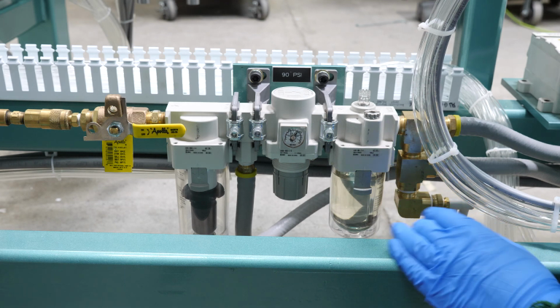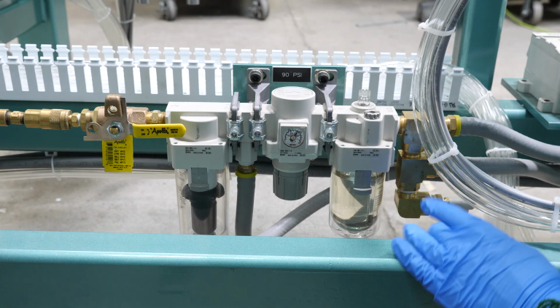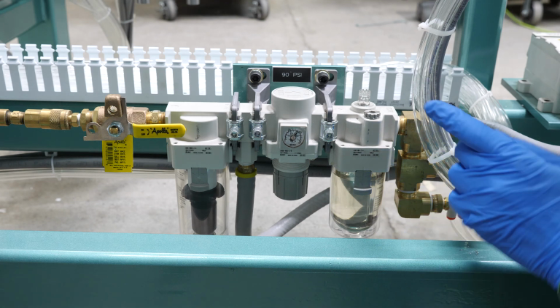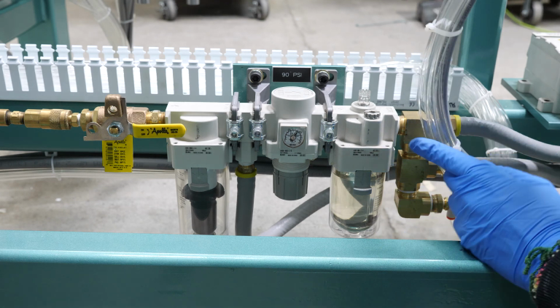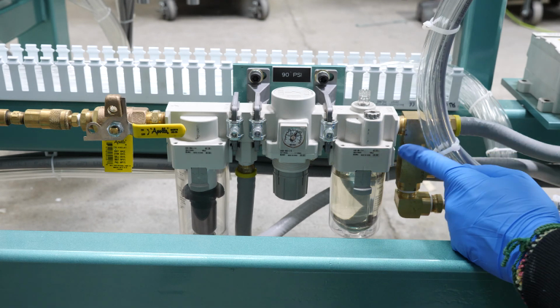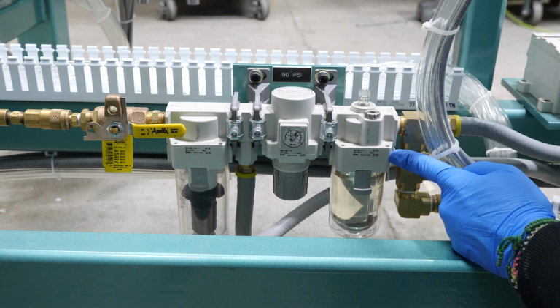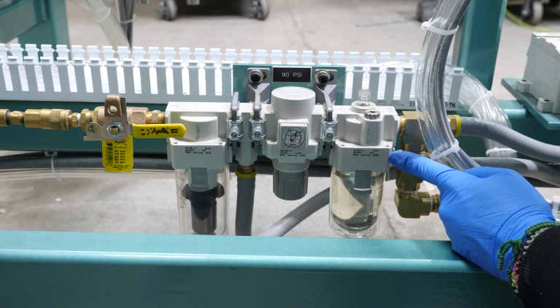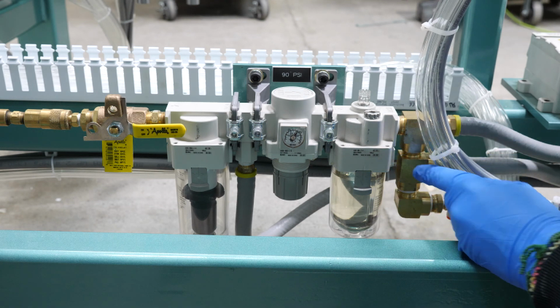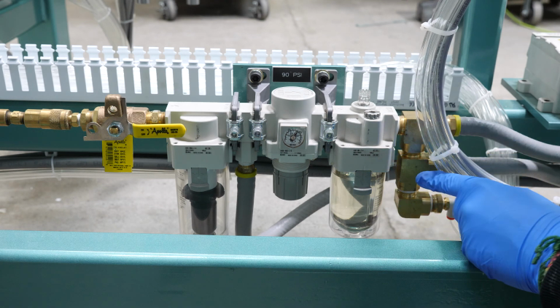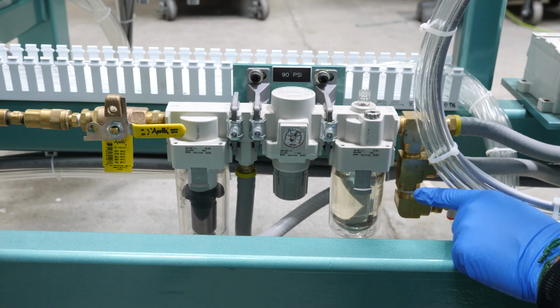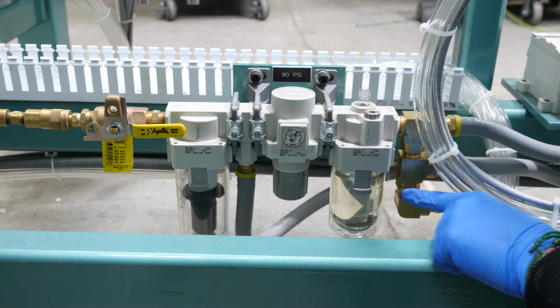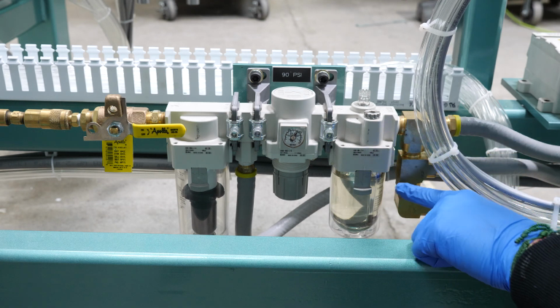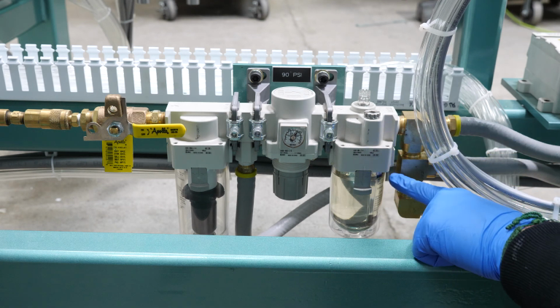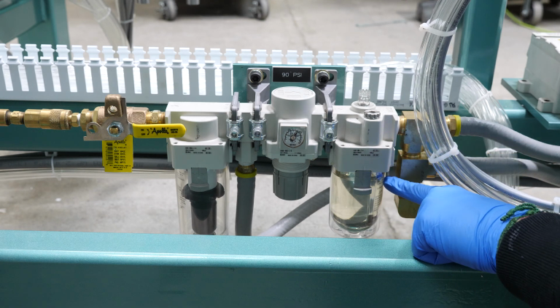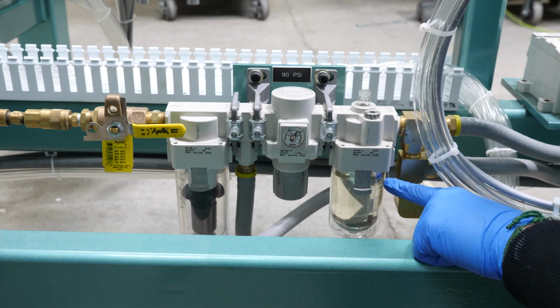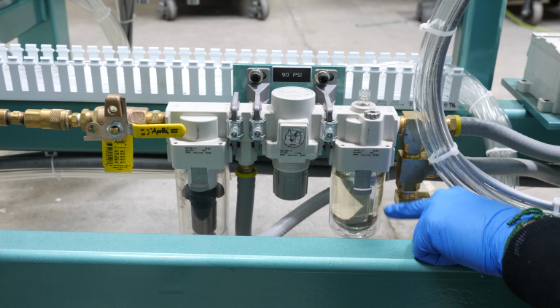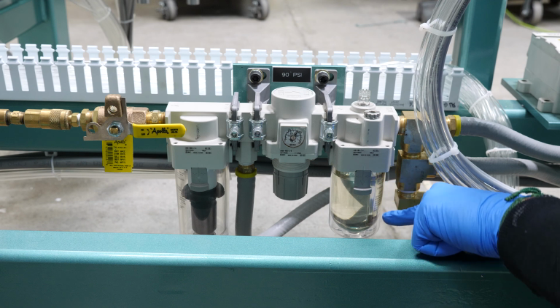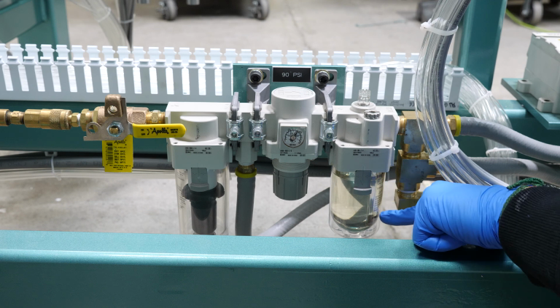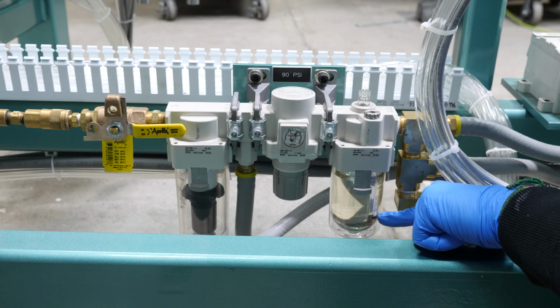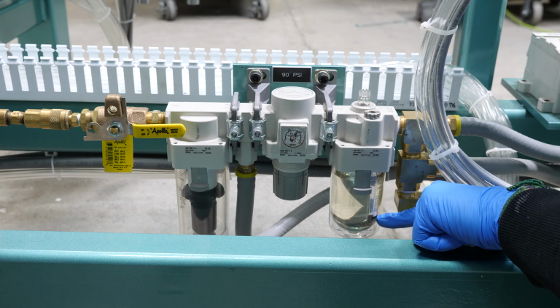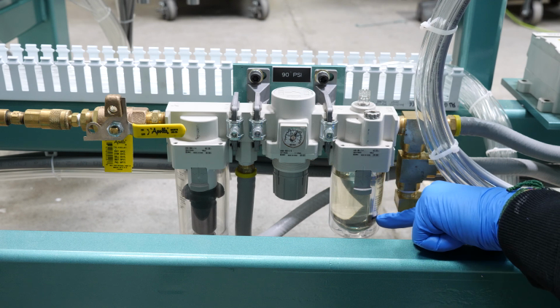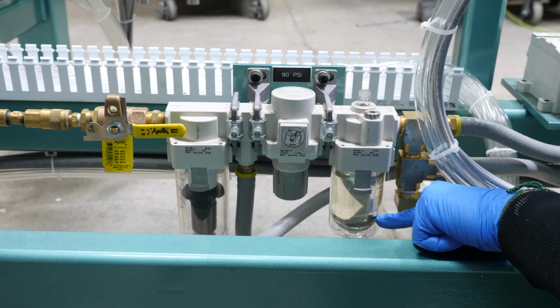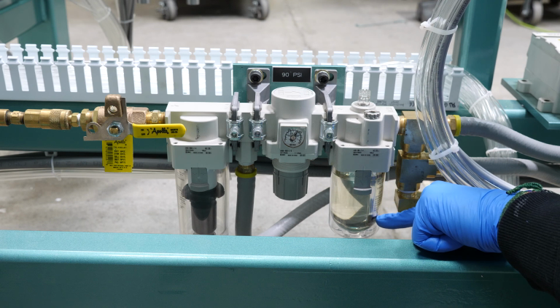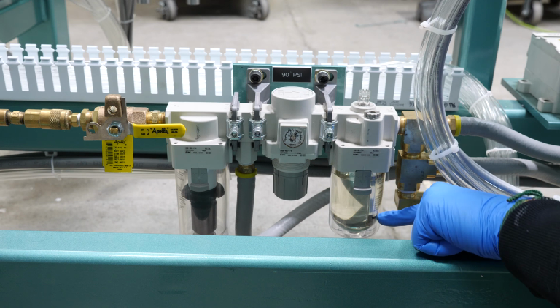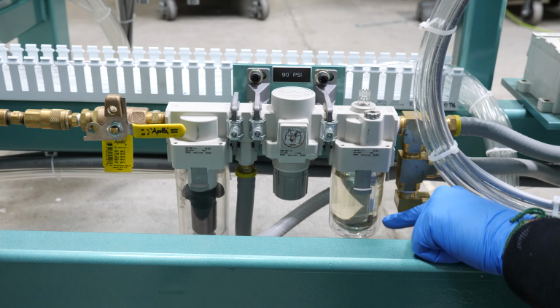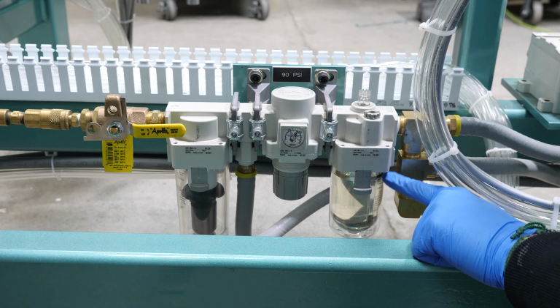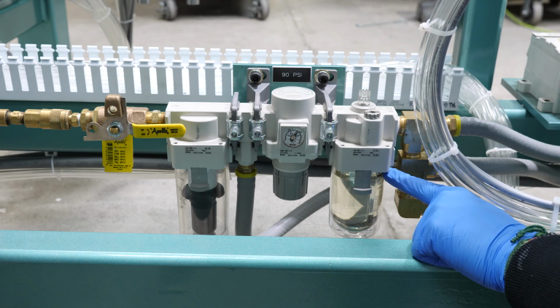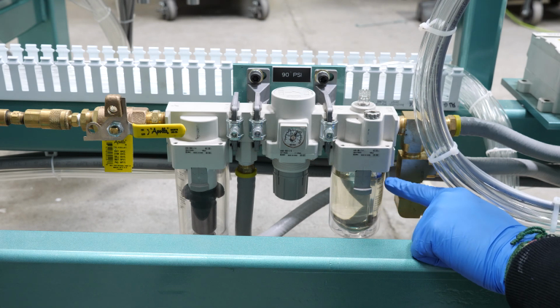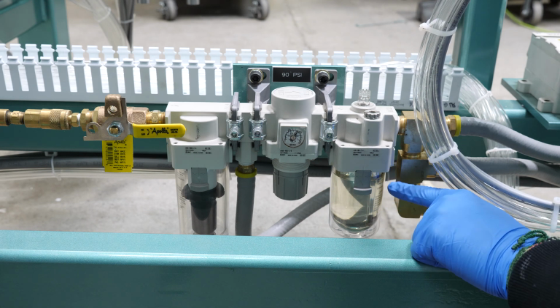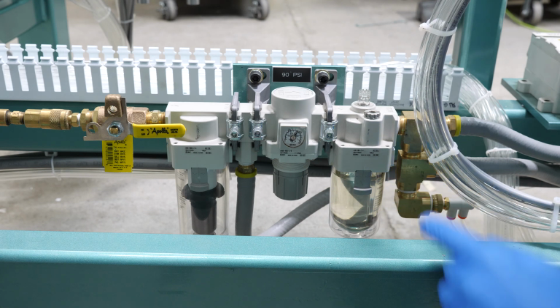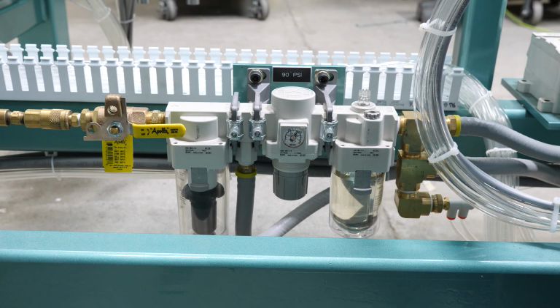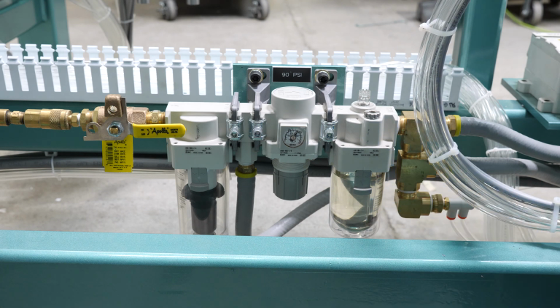With your lubricator, you want to make sure your oil level is at the minimum or above at all times.